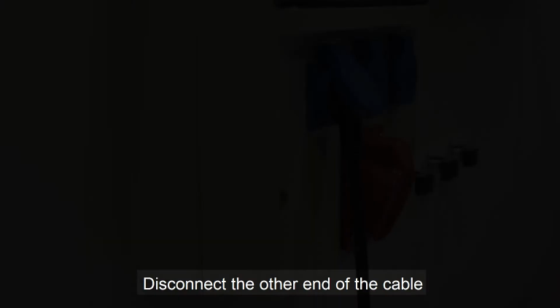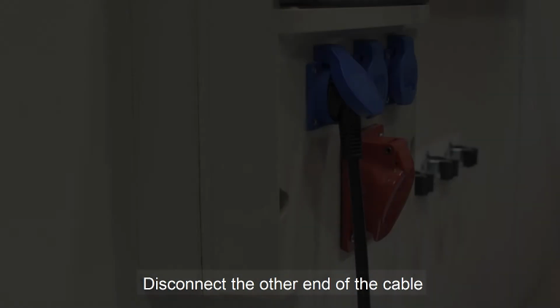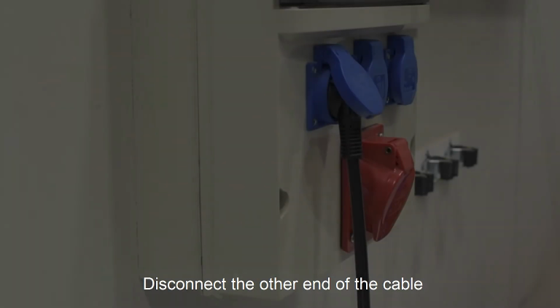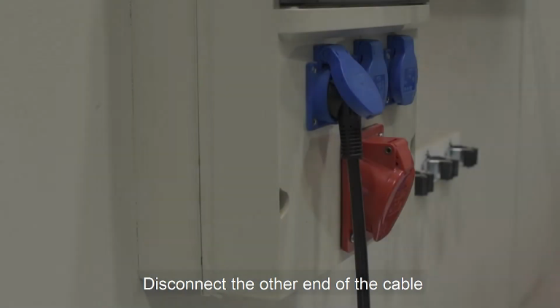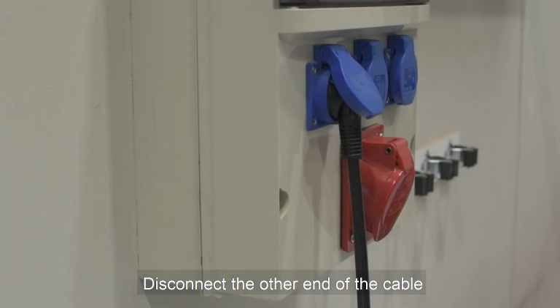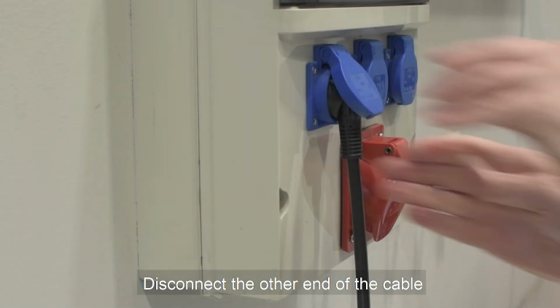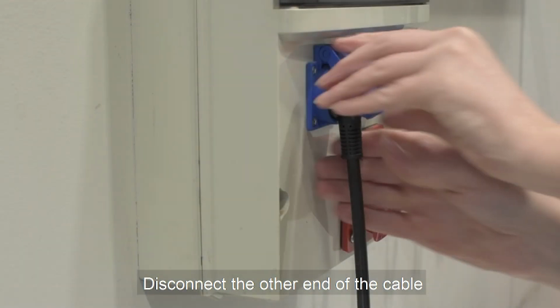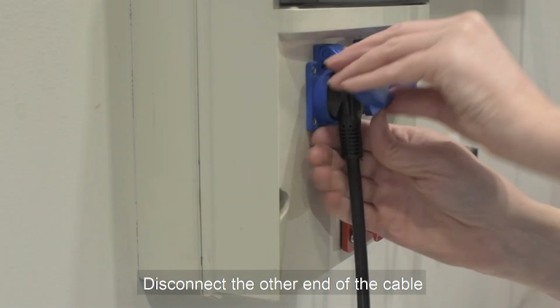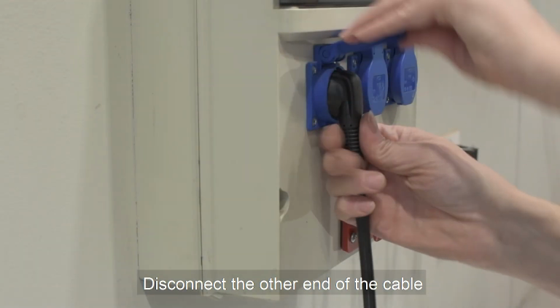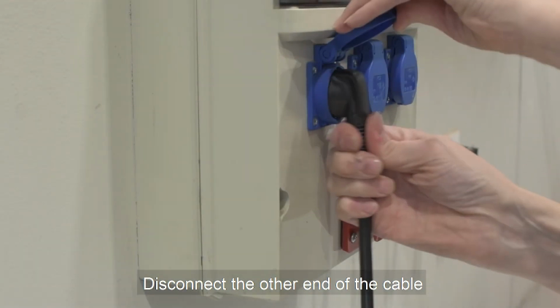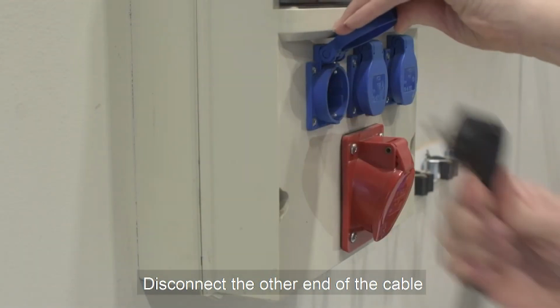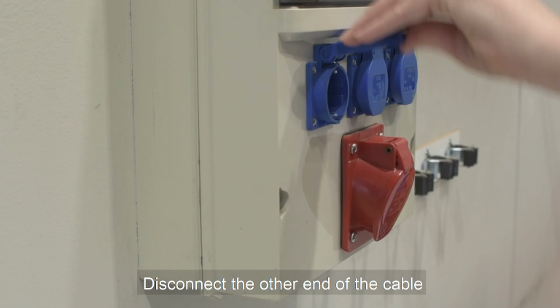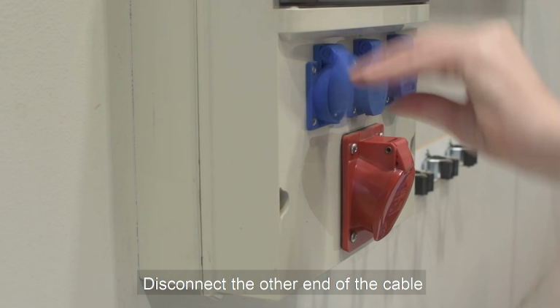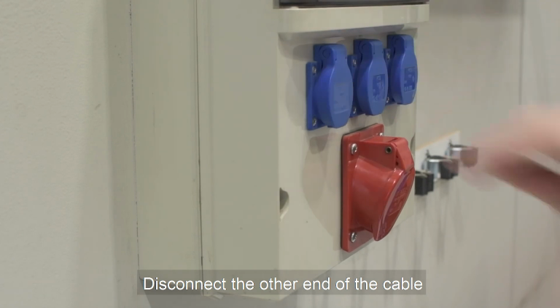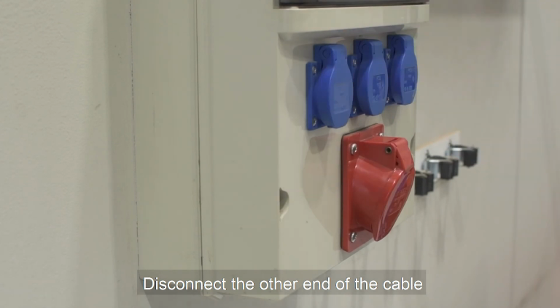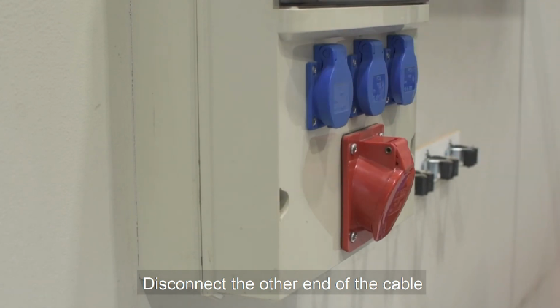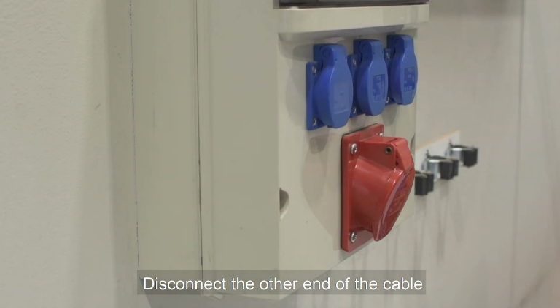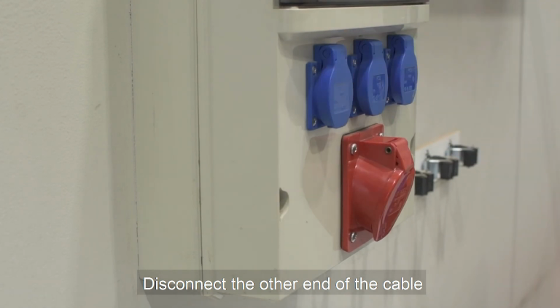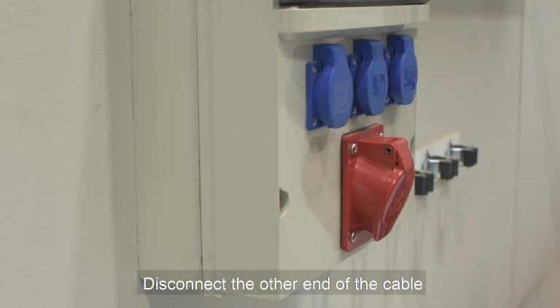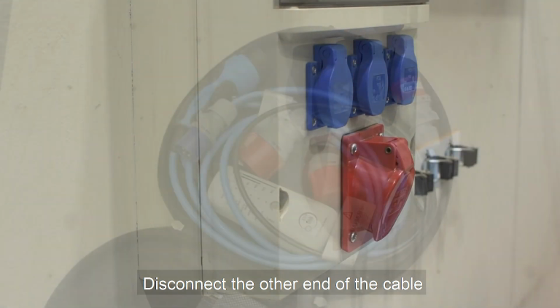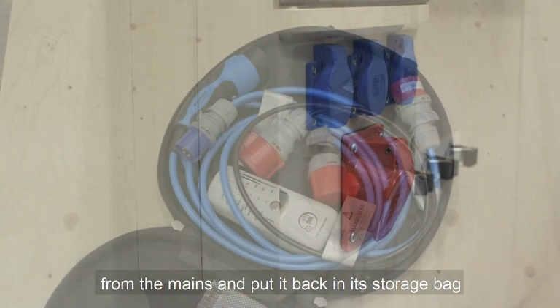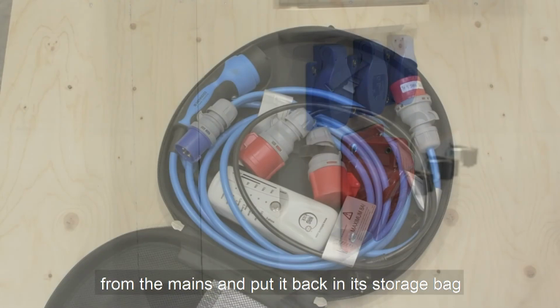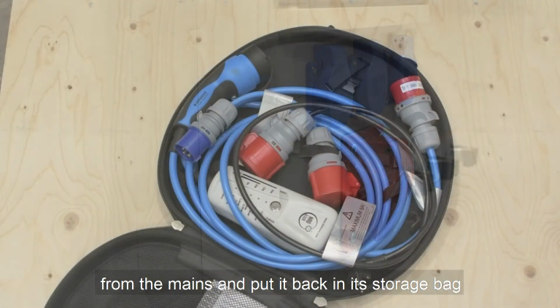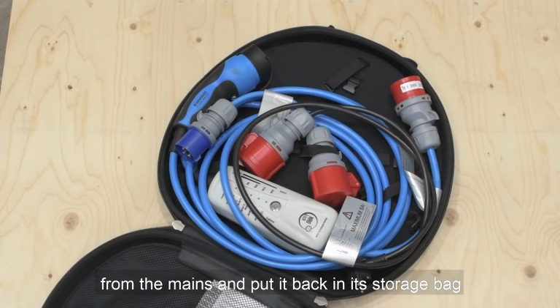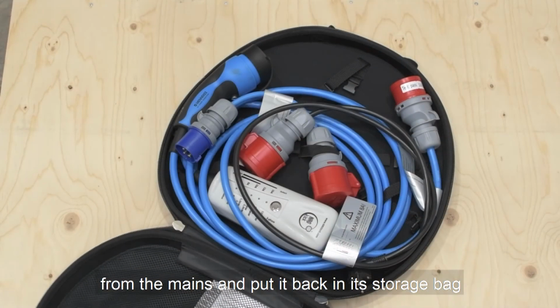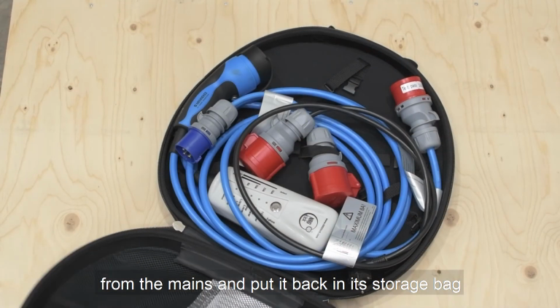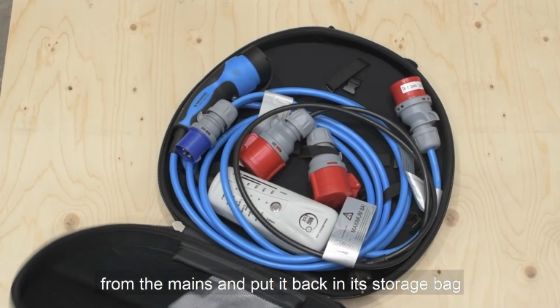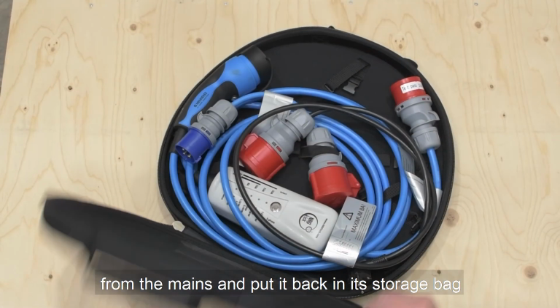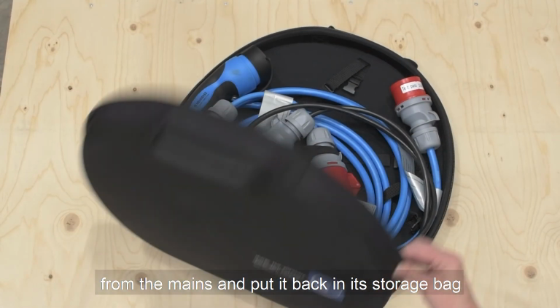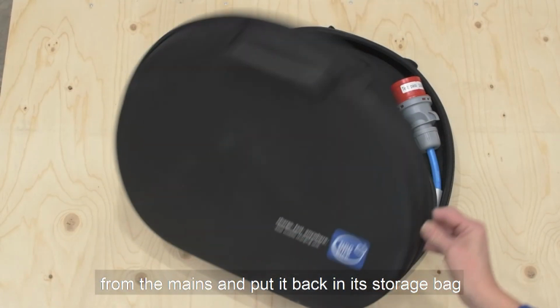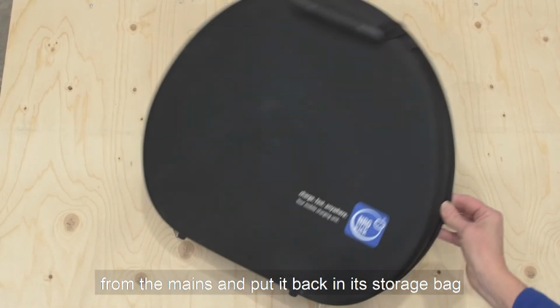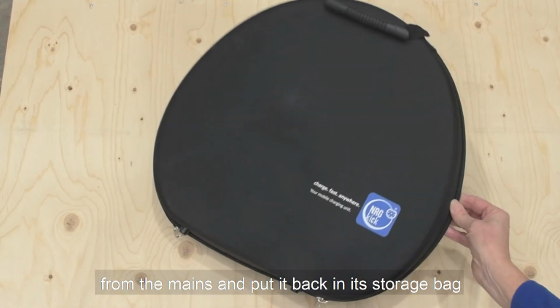Disconnect the other end of the cable from the mains and put it back in its storage bag.